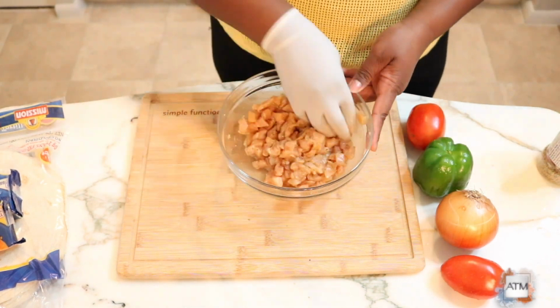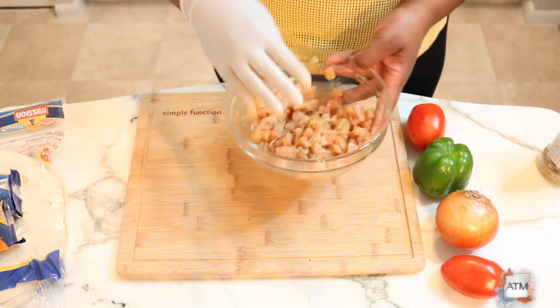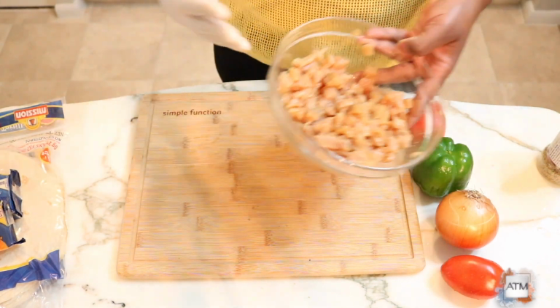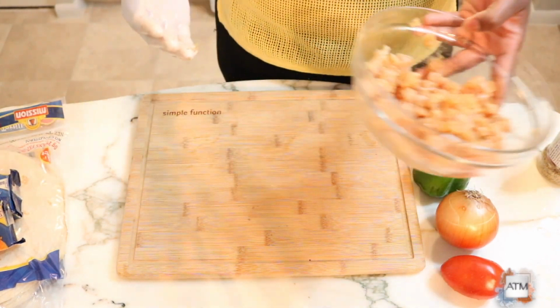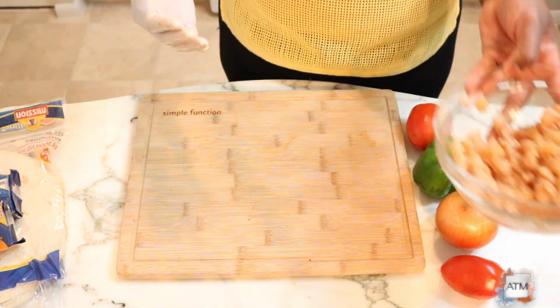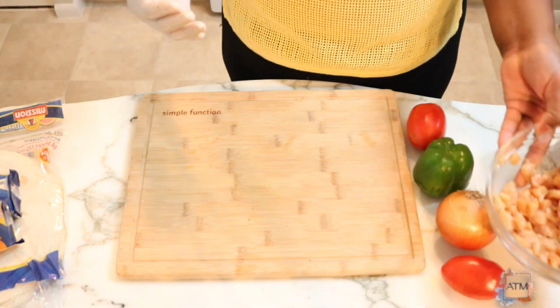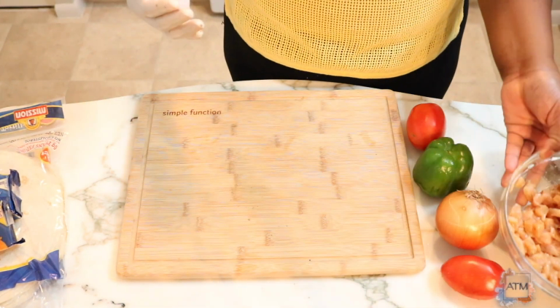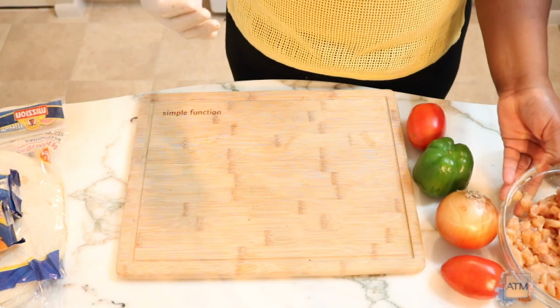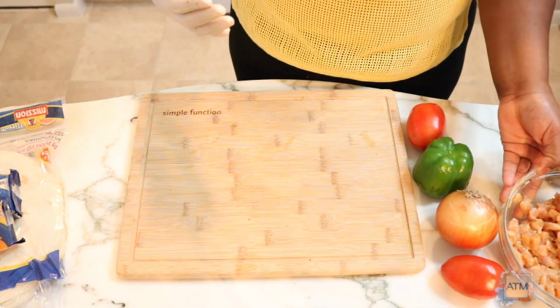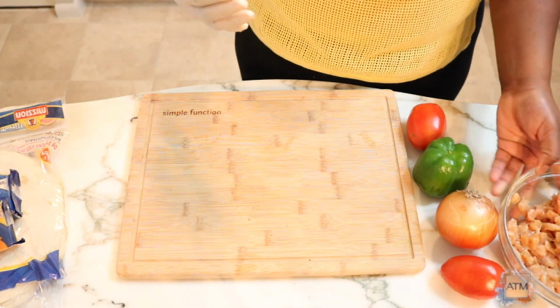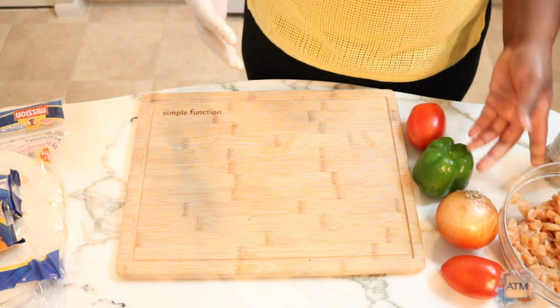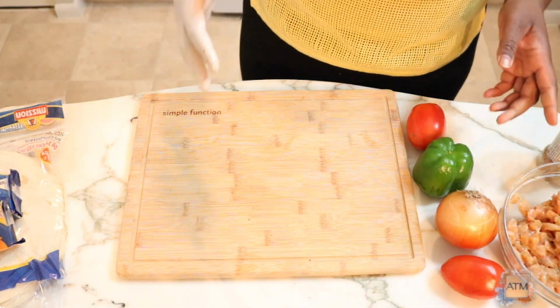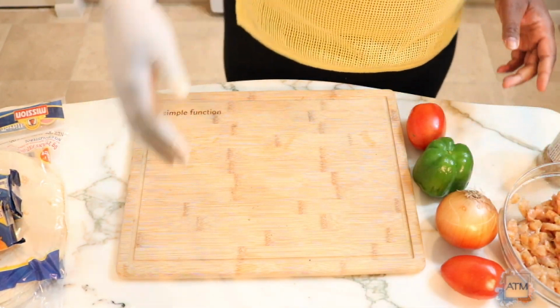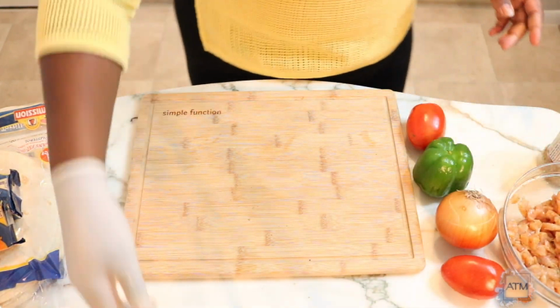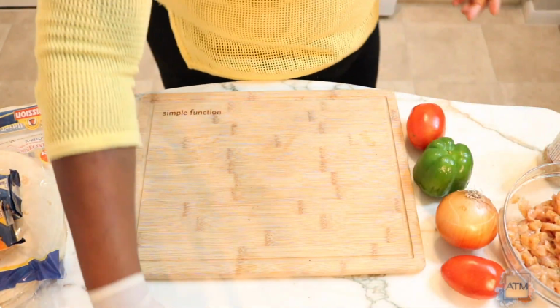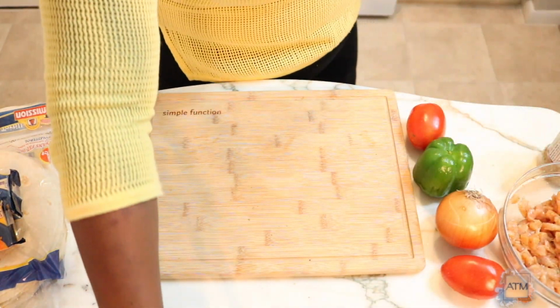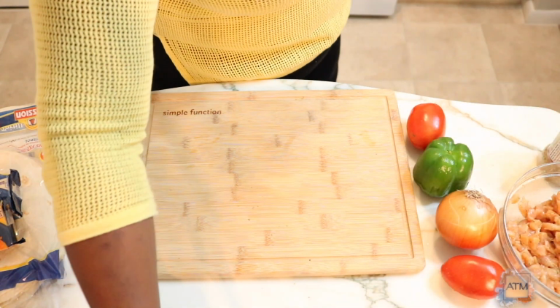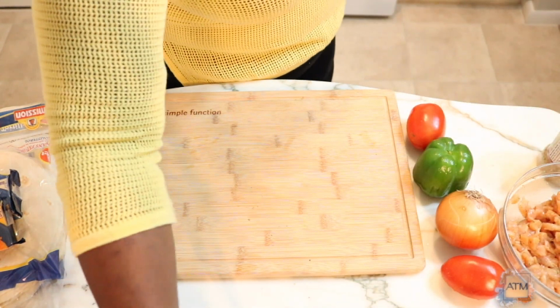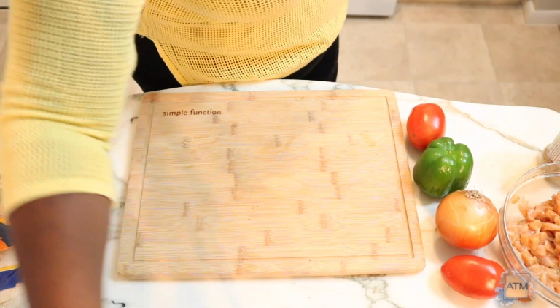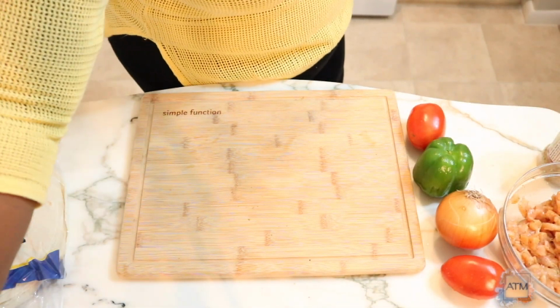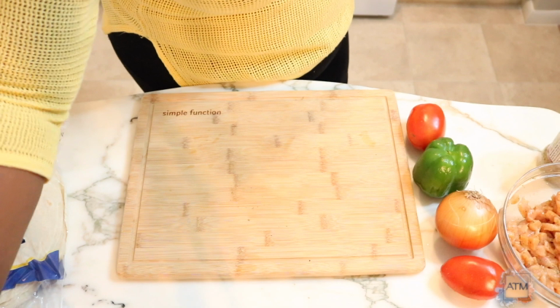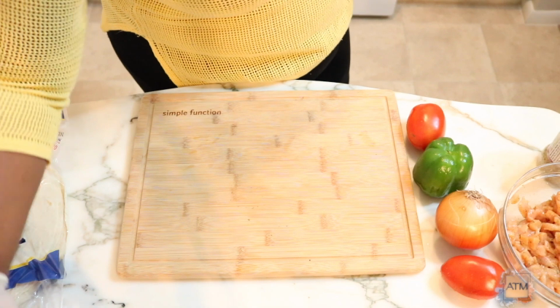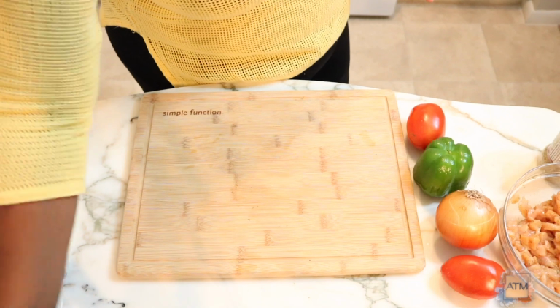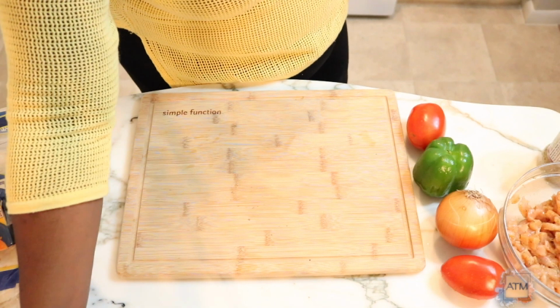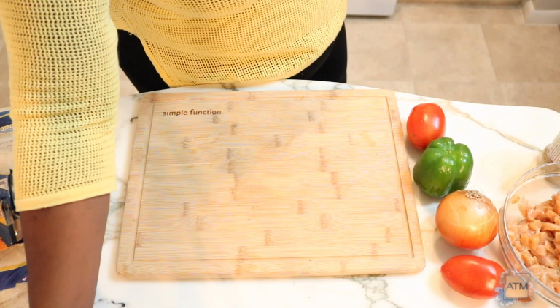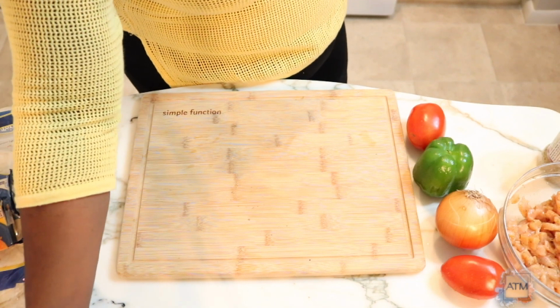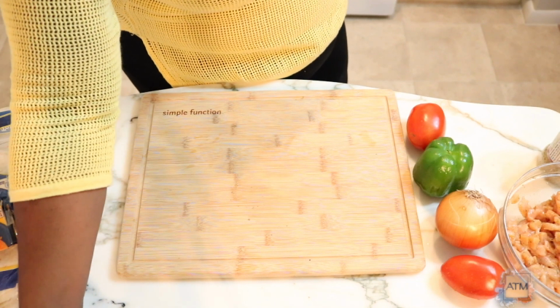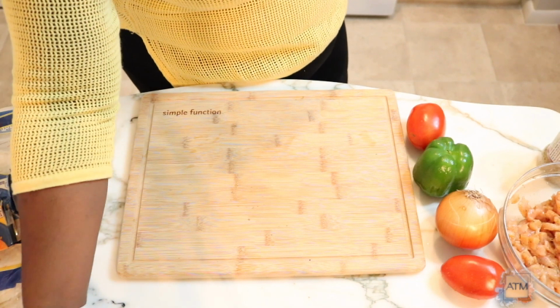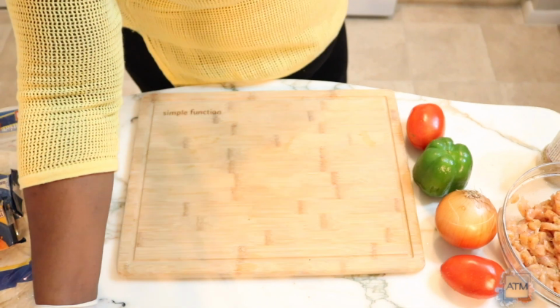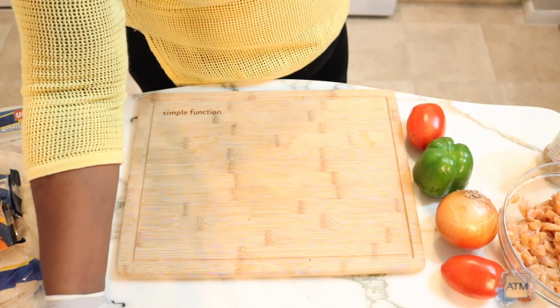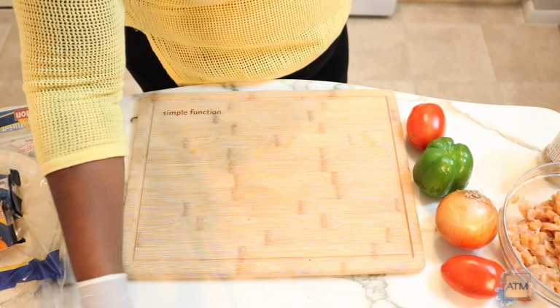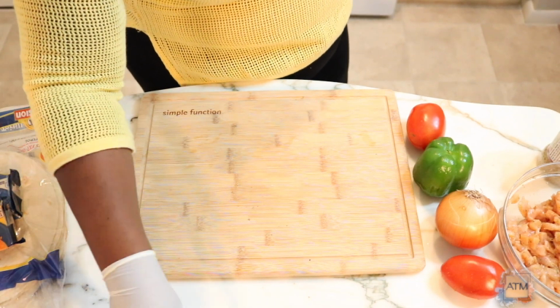I'm gonna set this aside and then I'm gonna start cutting my vegetables.